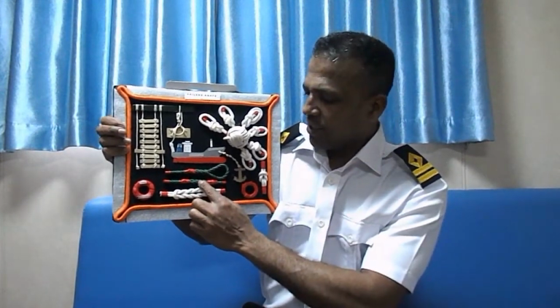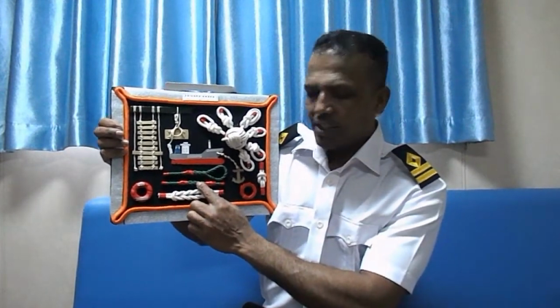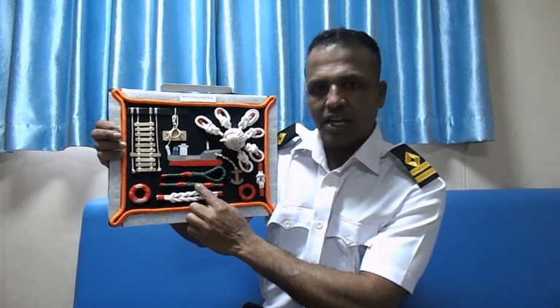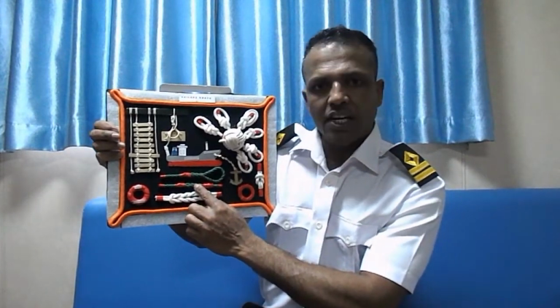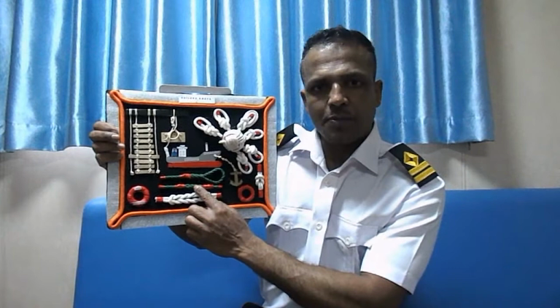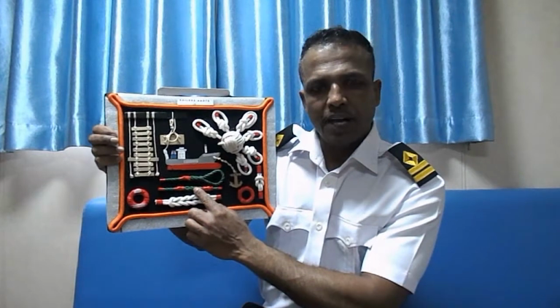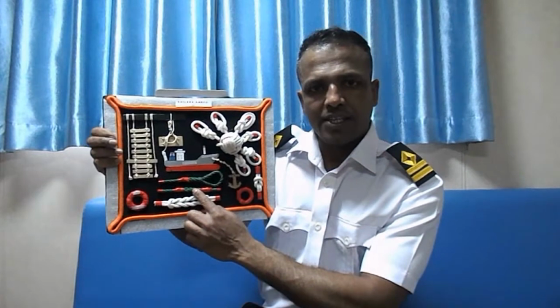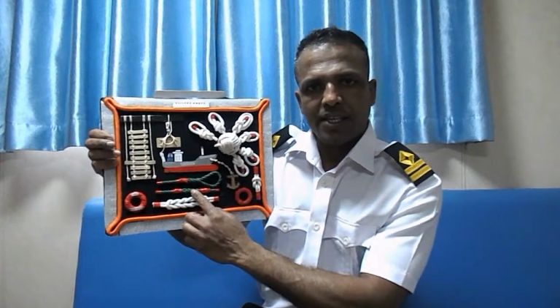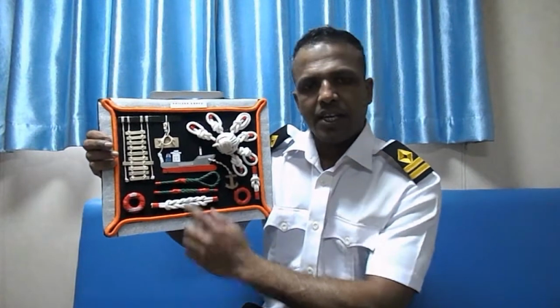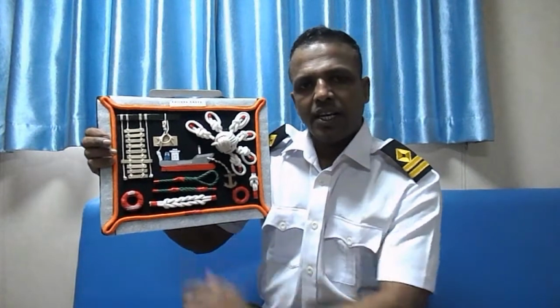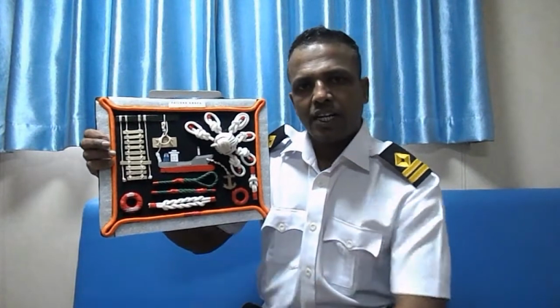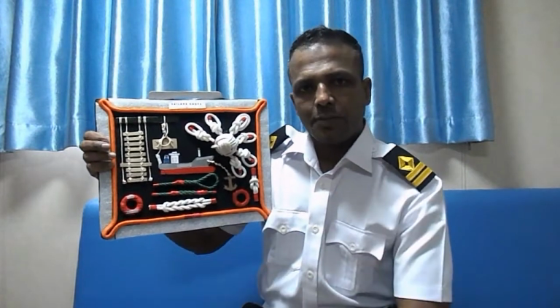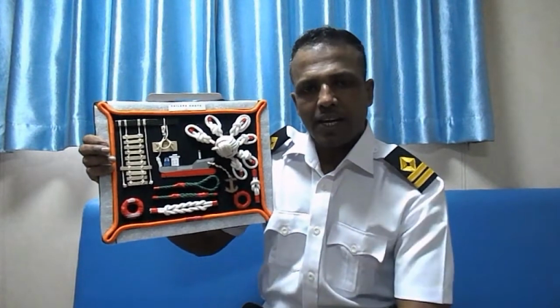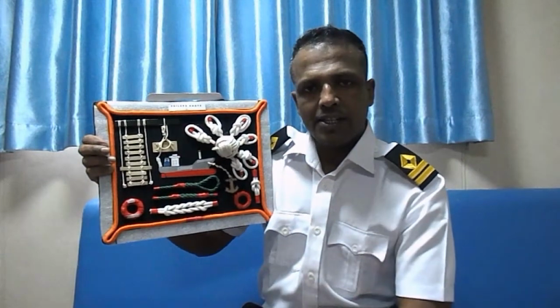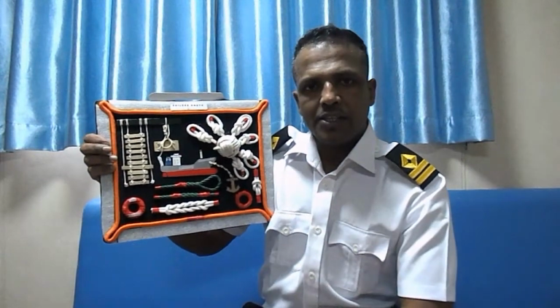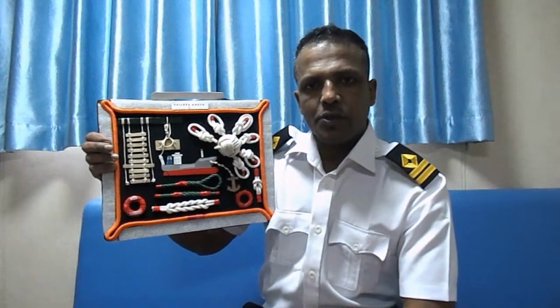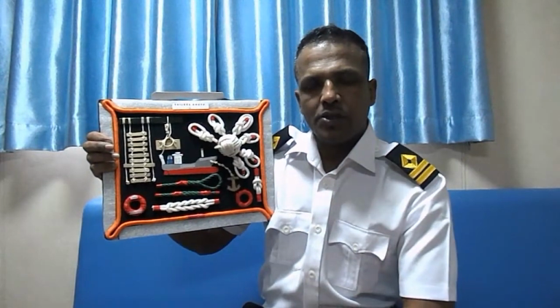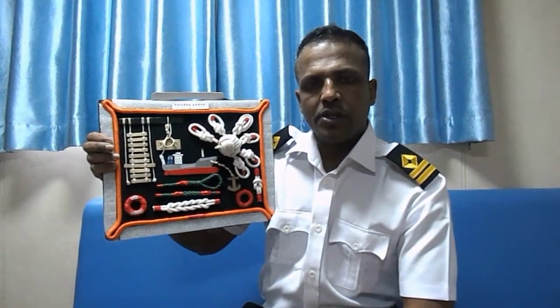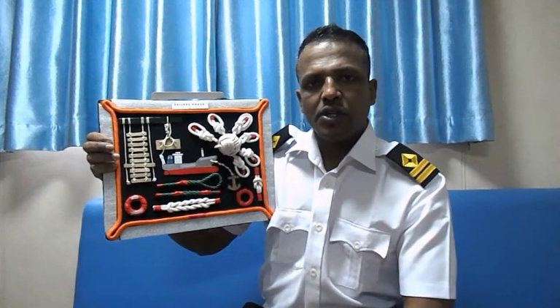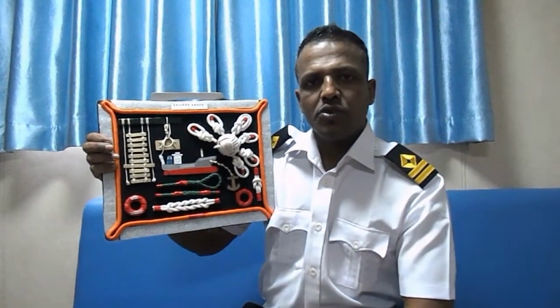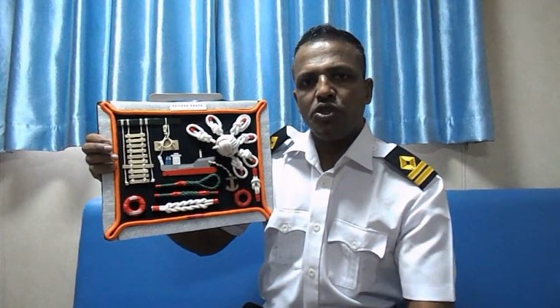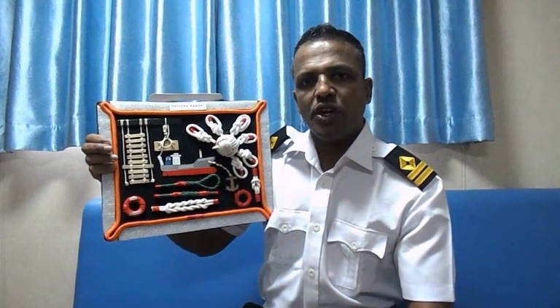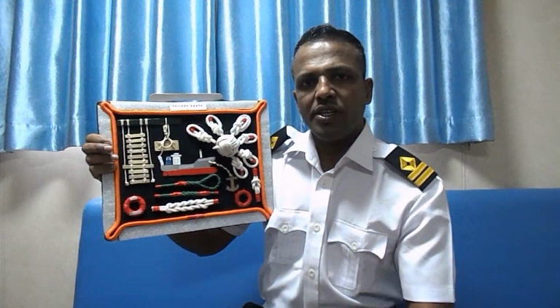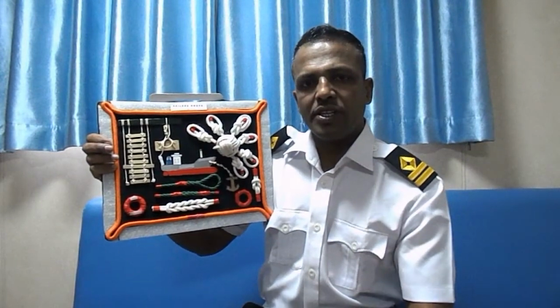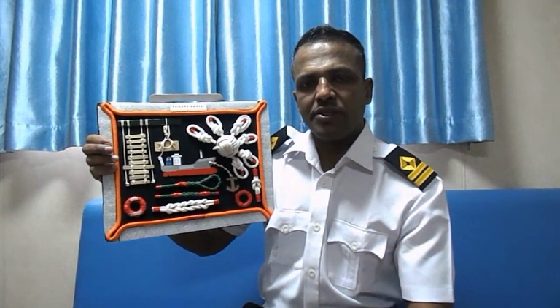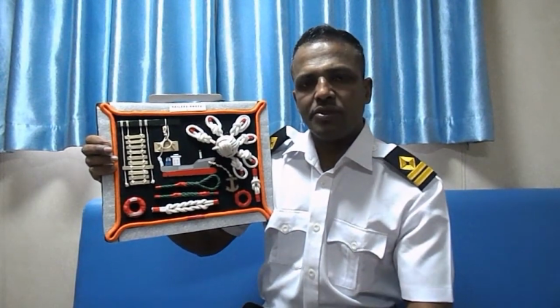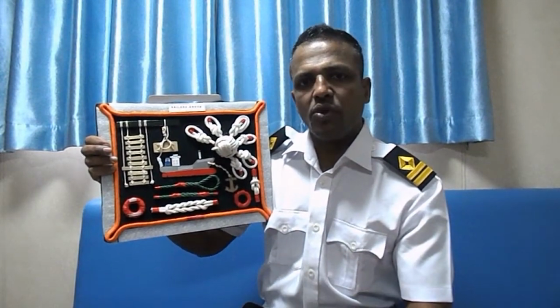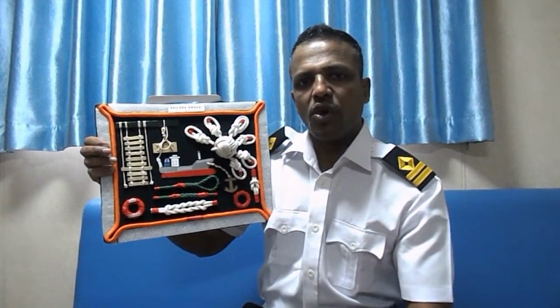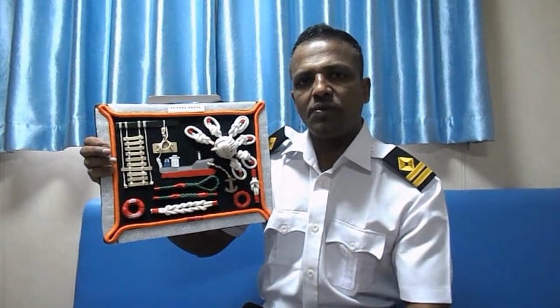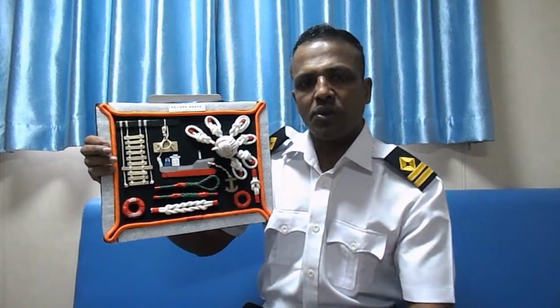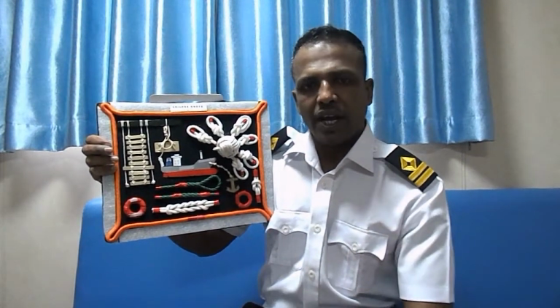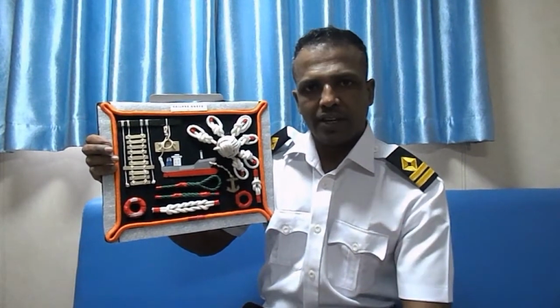This is a crown splice. A crown splice is used to join two ropes together.